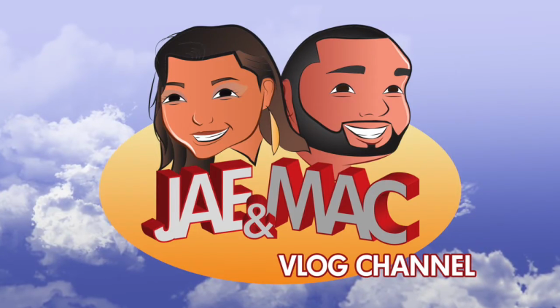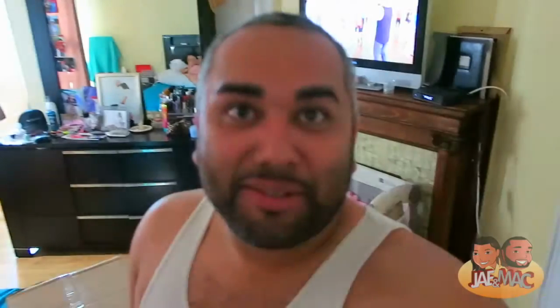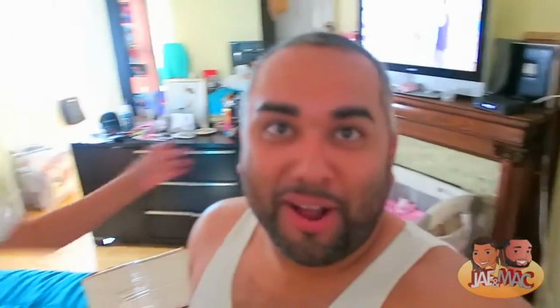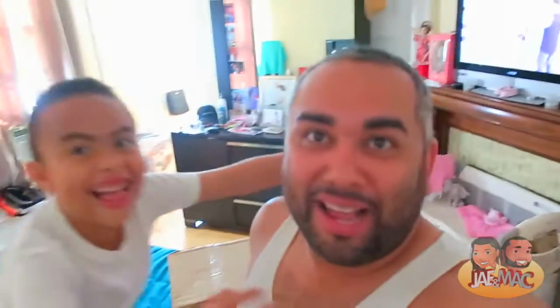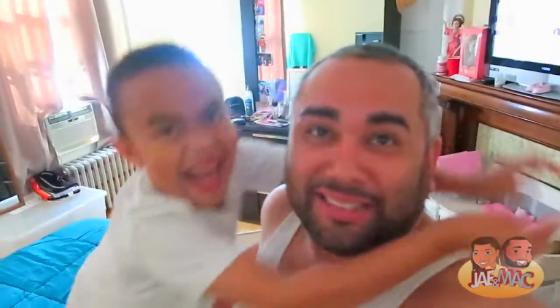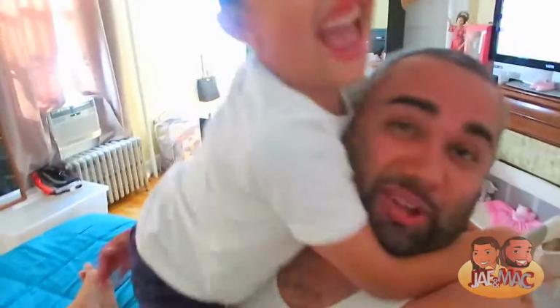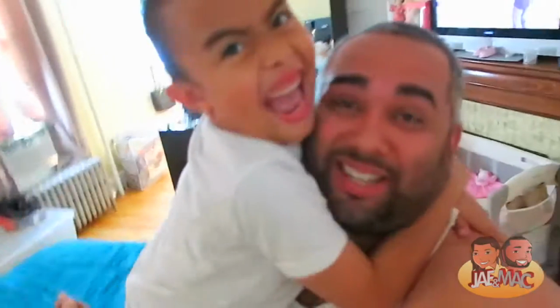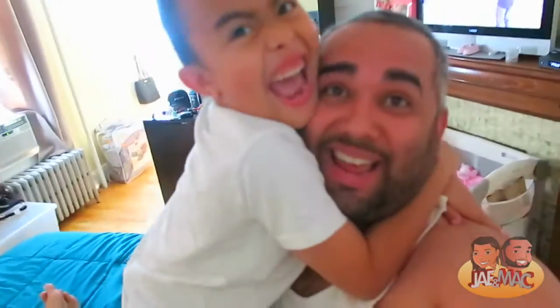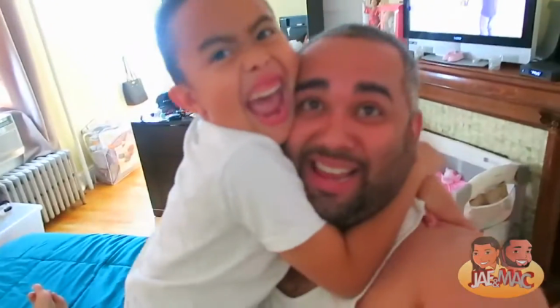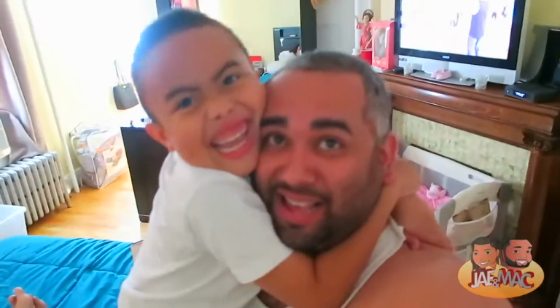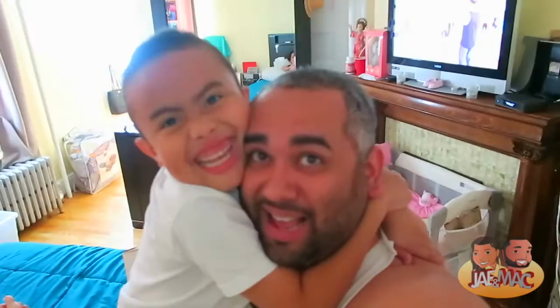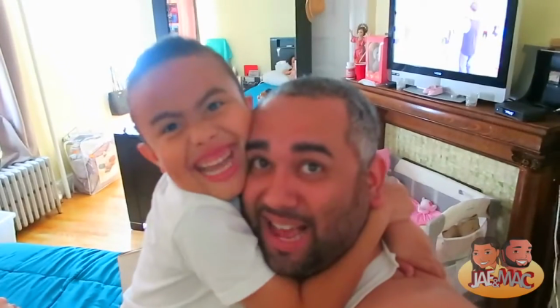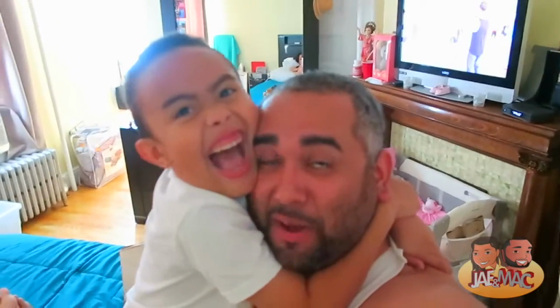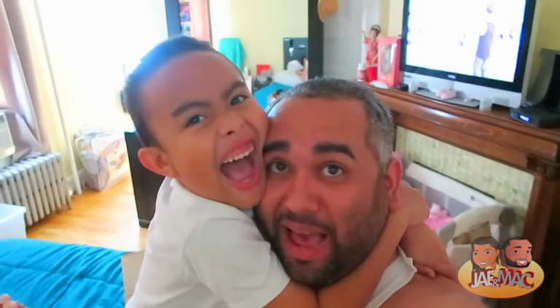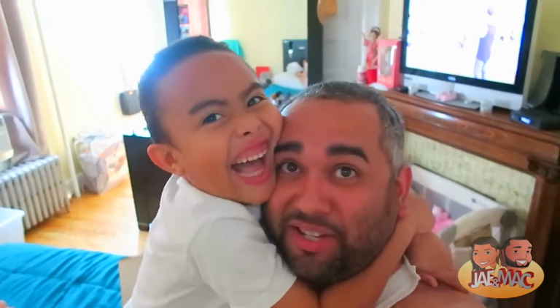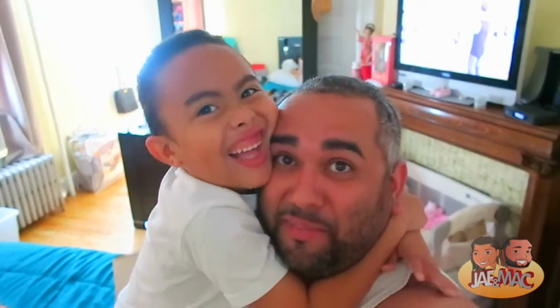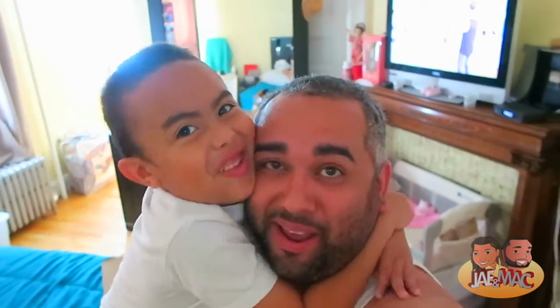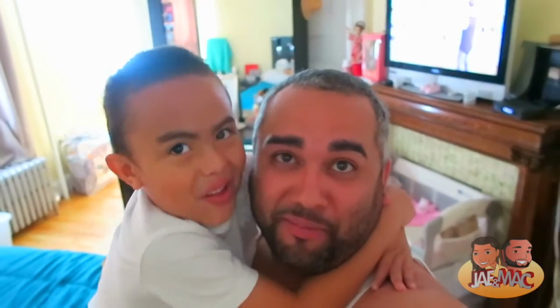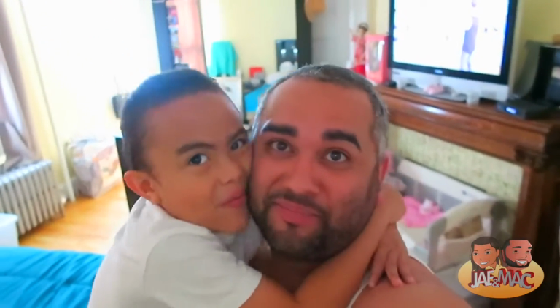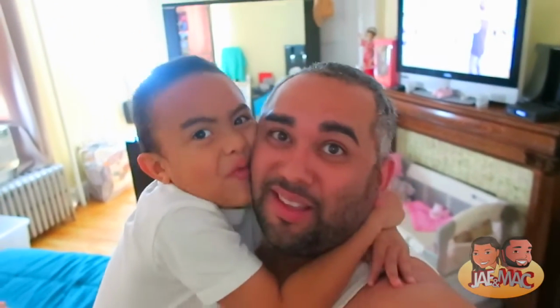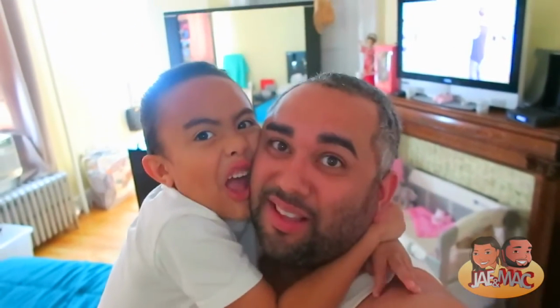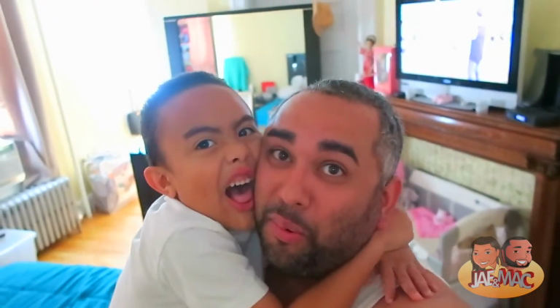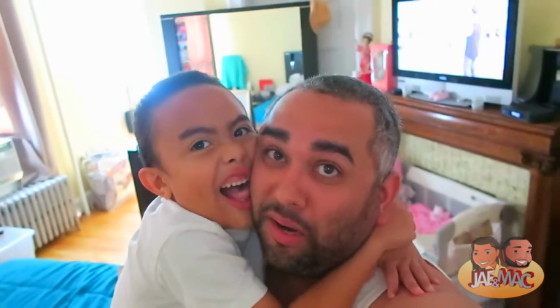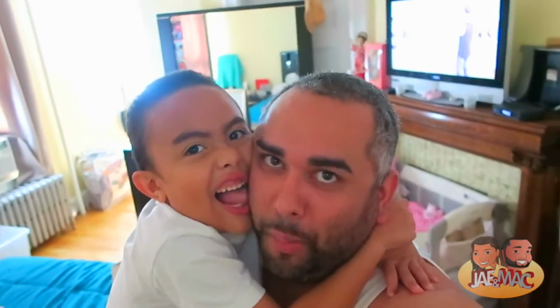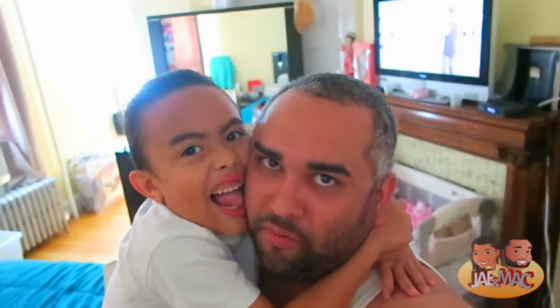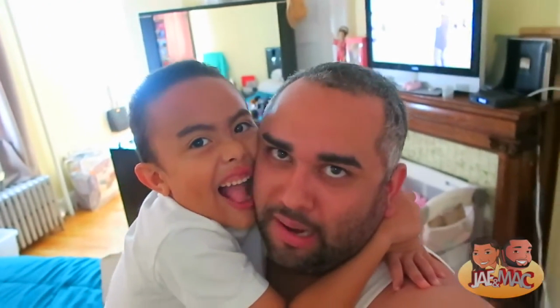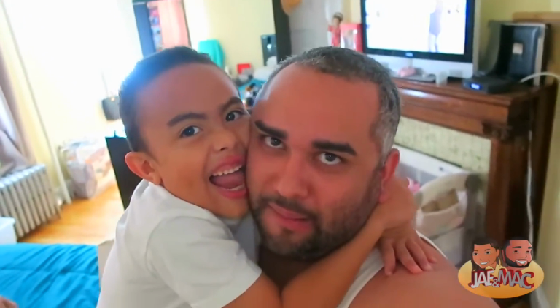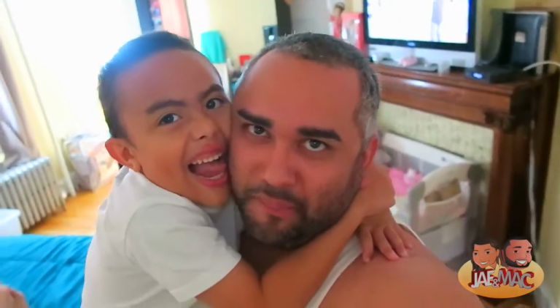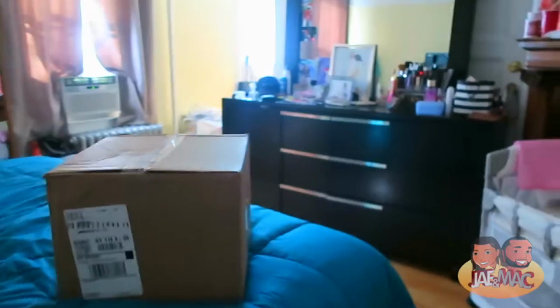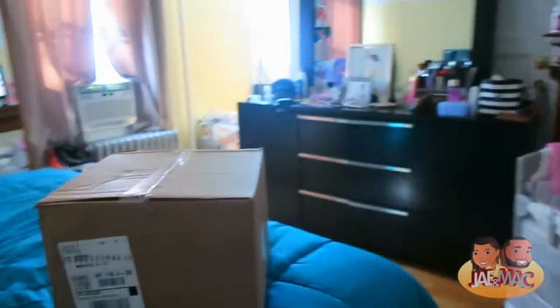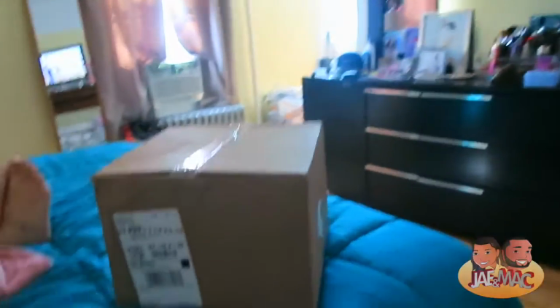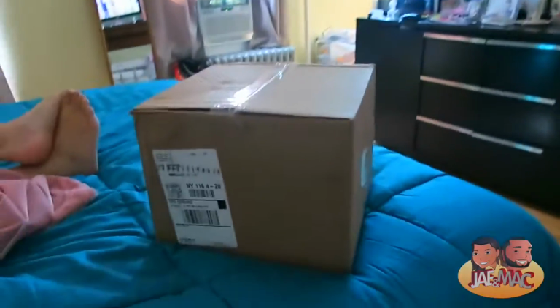What's going on guys? So today I got a package in the mail. We're going to open it right now. Here's the package.